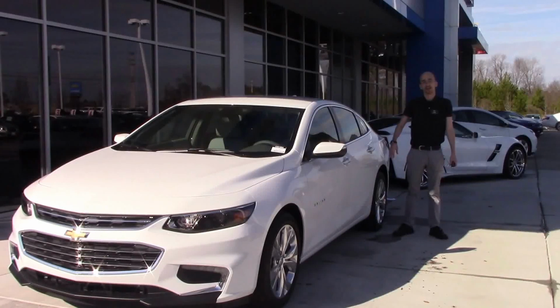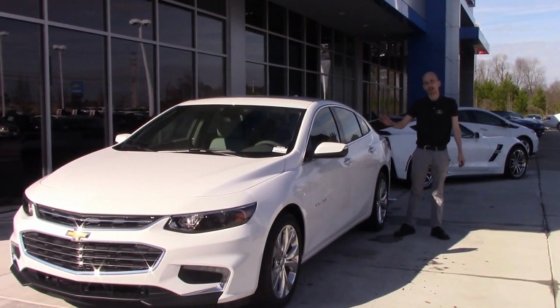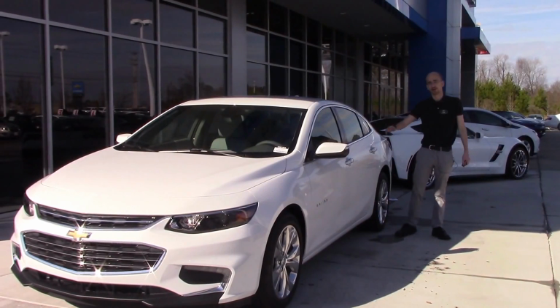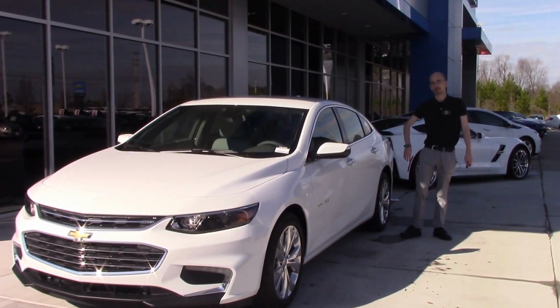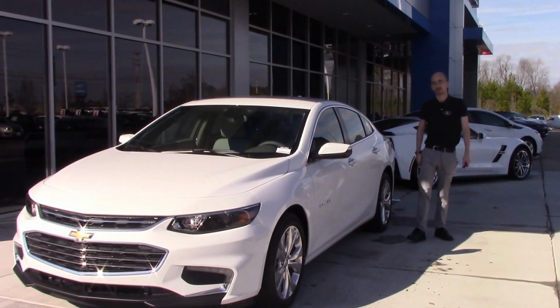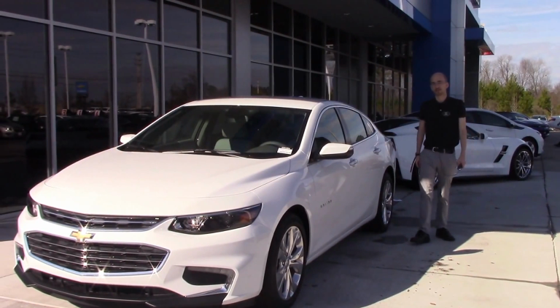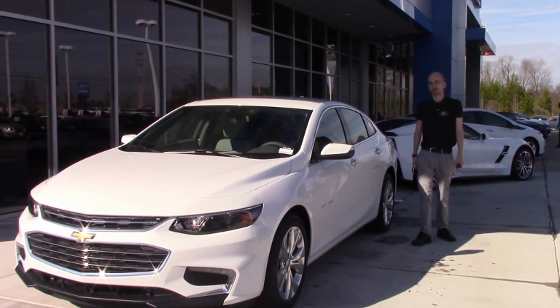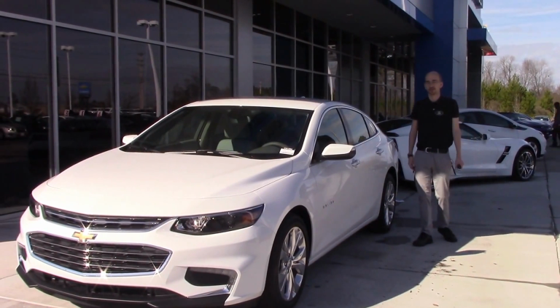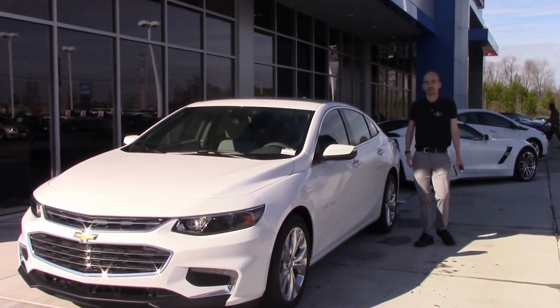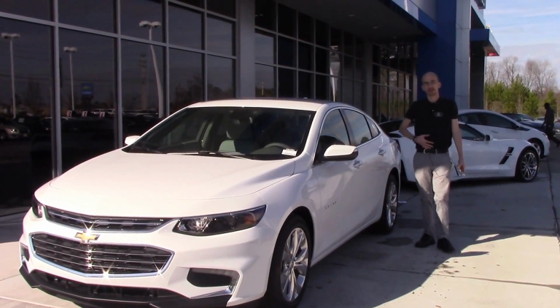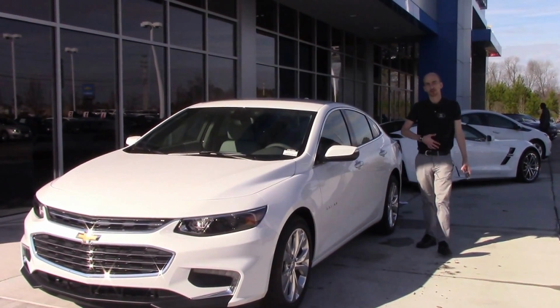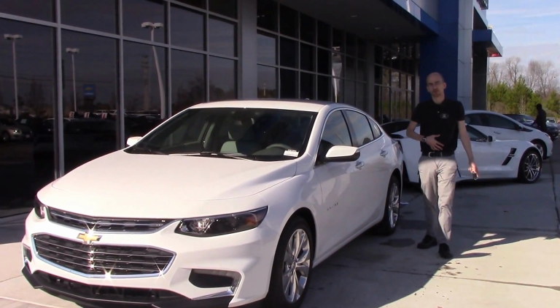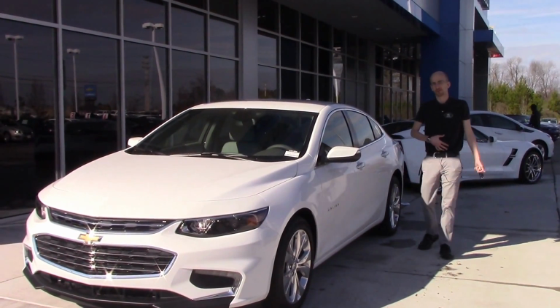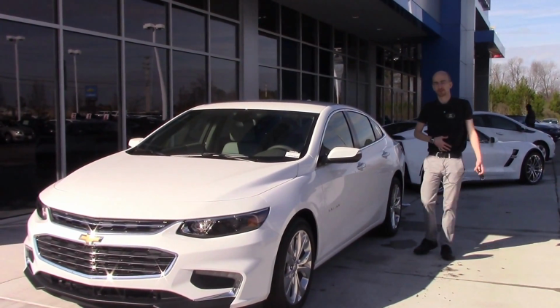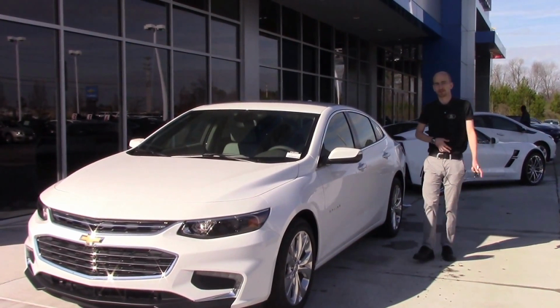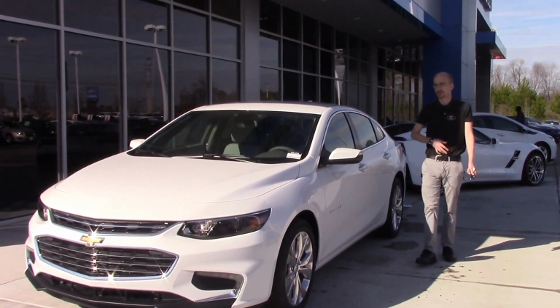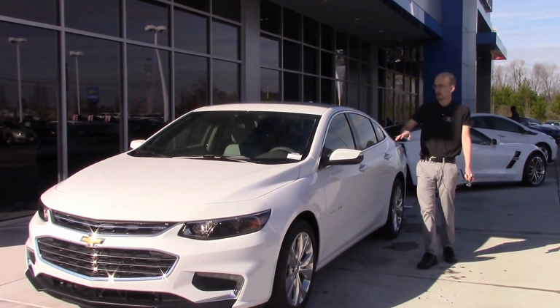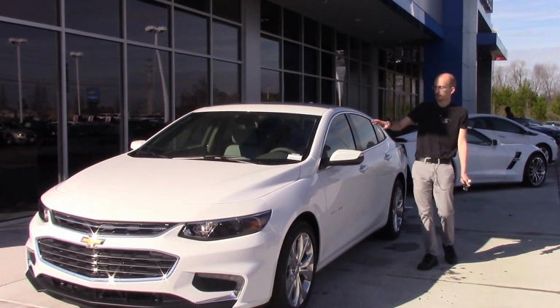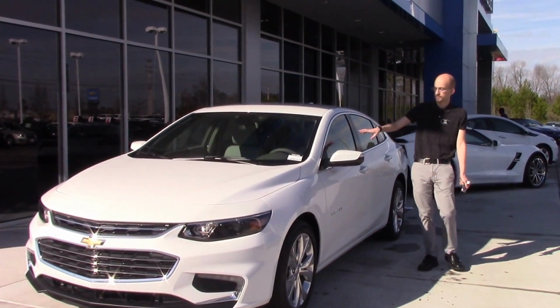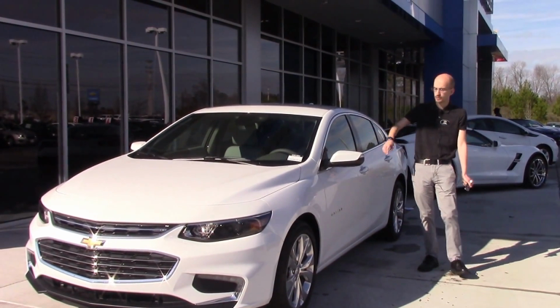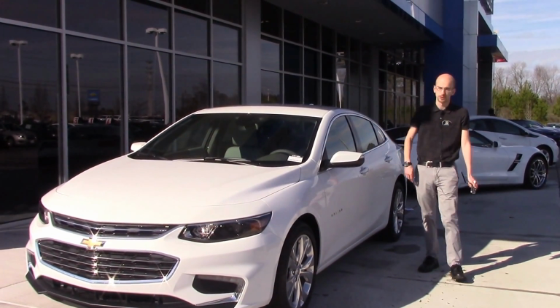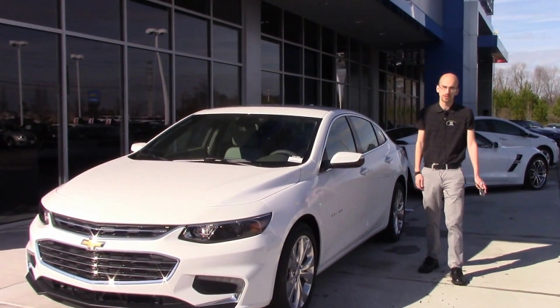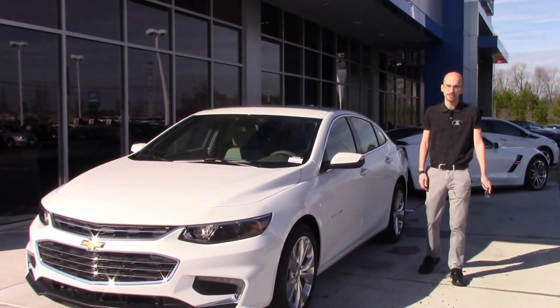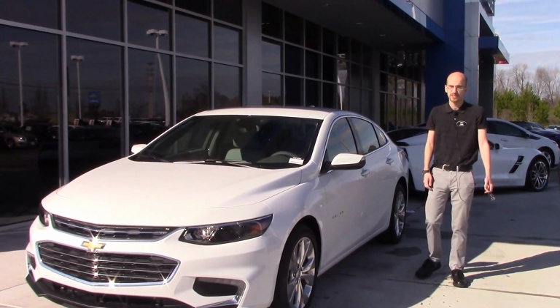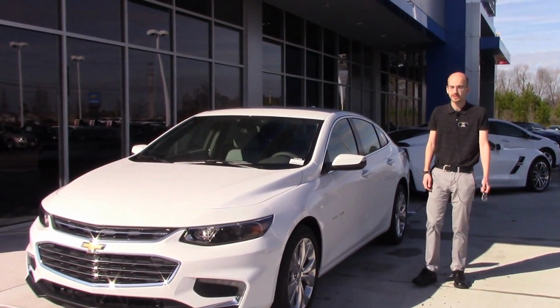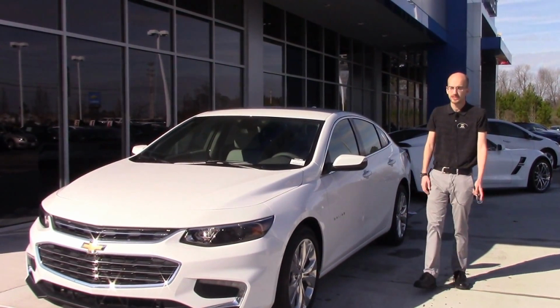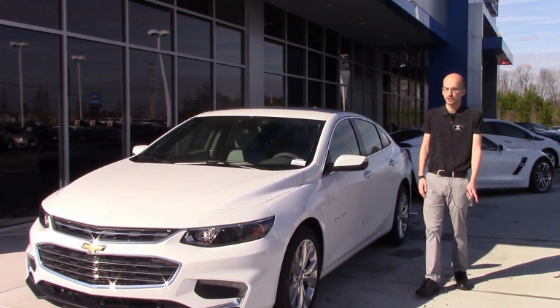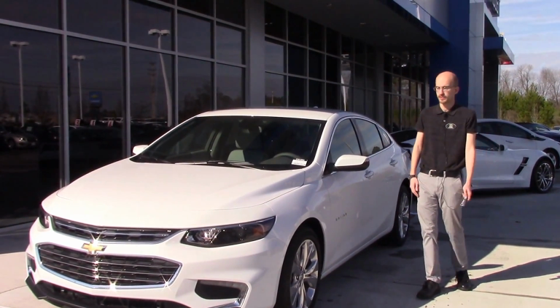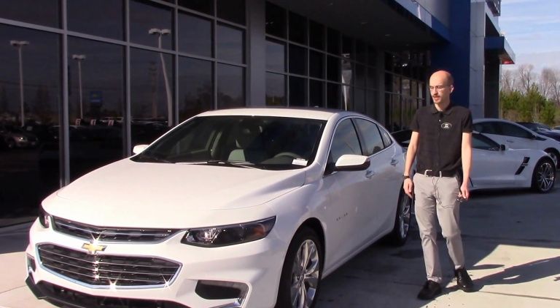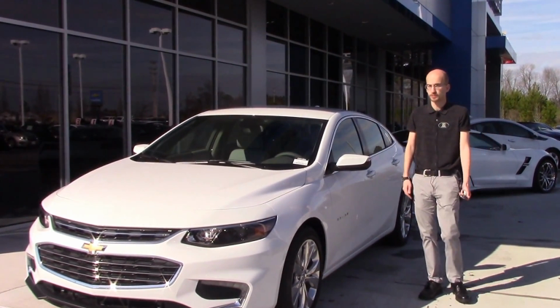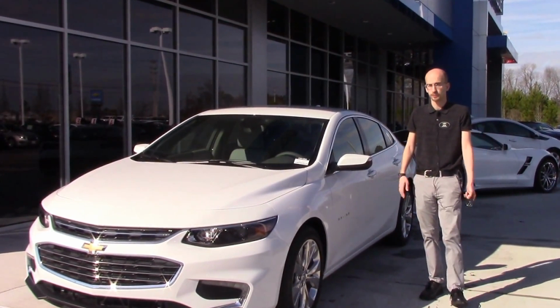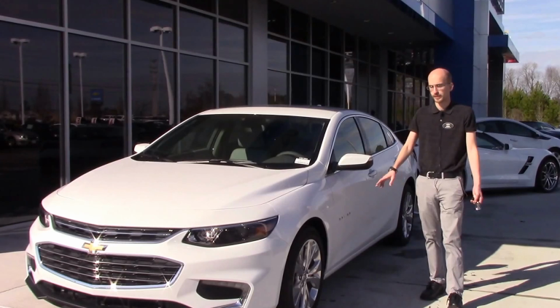Hi, welcome to Hubert Vester Chevrolet. My name is Sean Borgstrom. Today we're taking a look at this beautiful 2017 Chevy Malibu Premier.